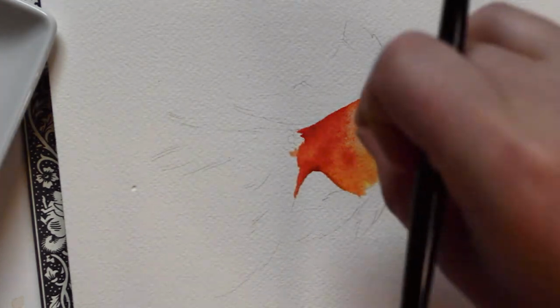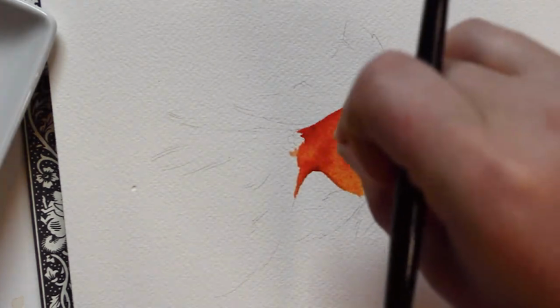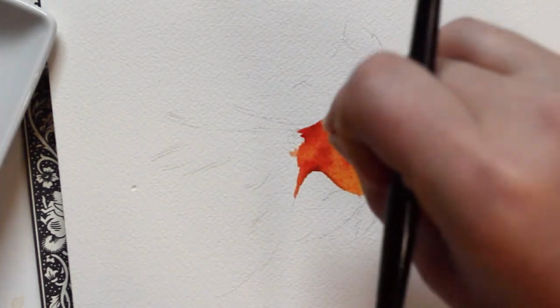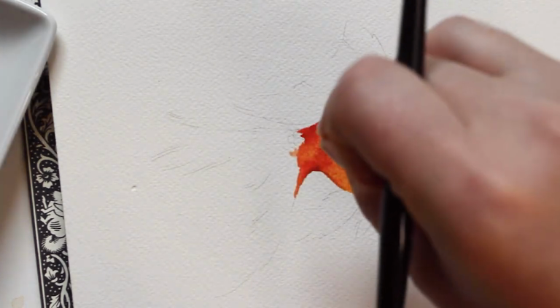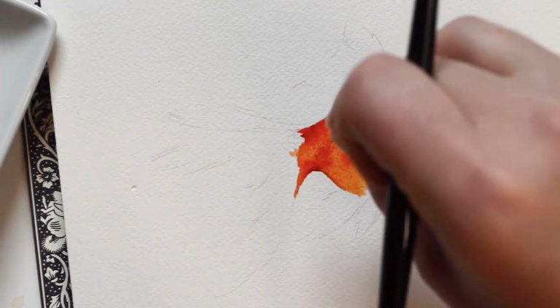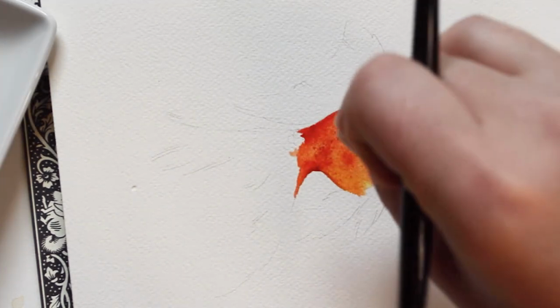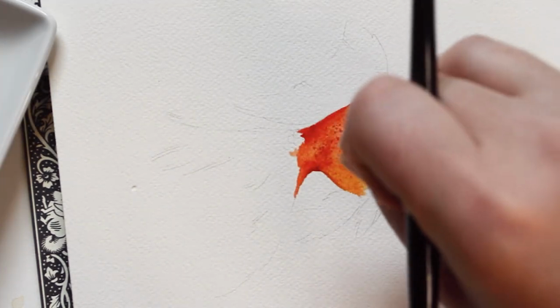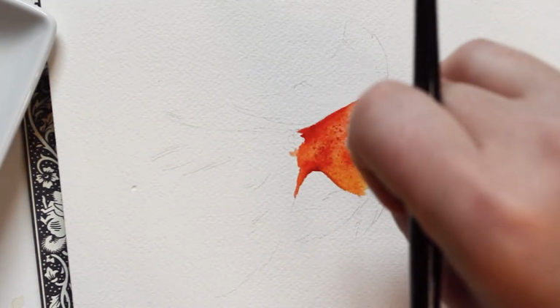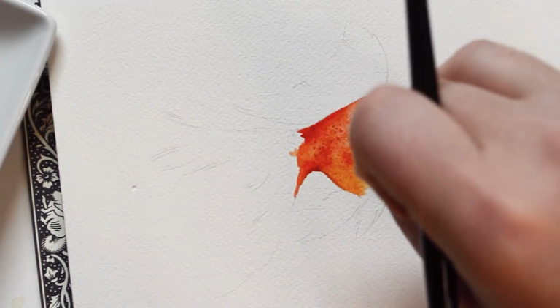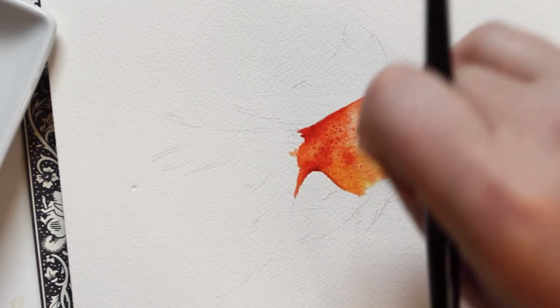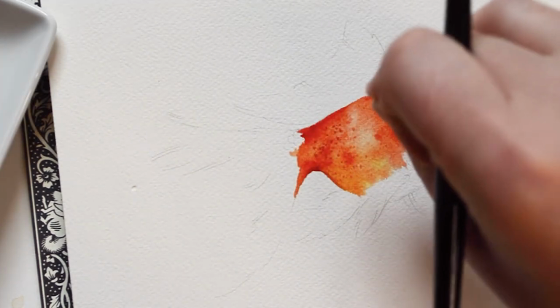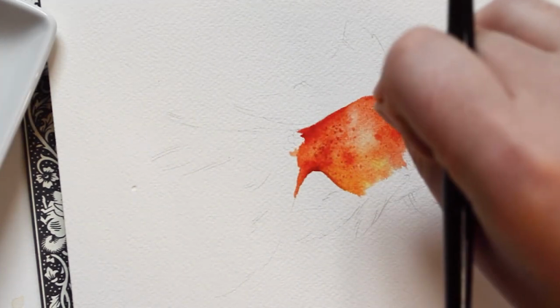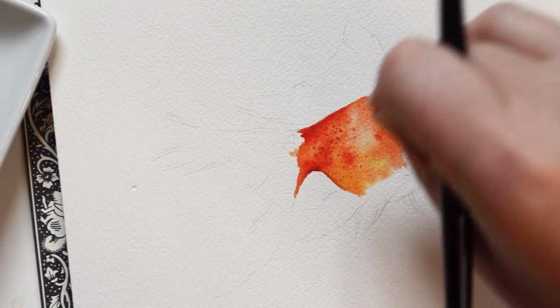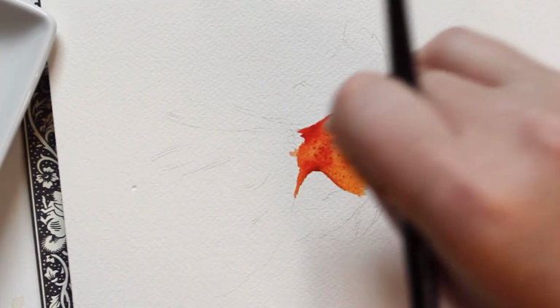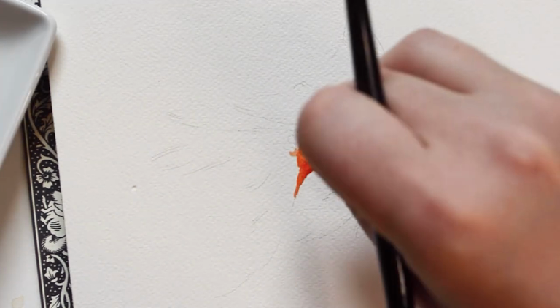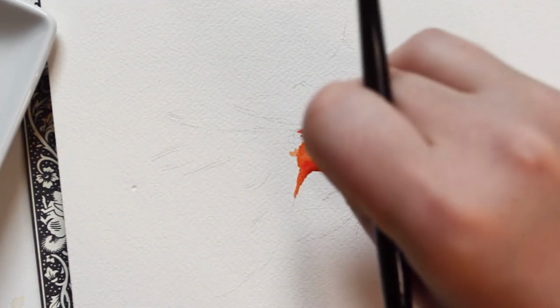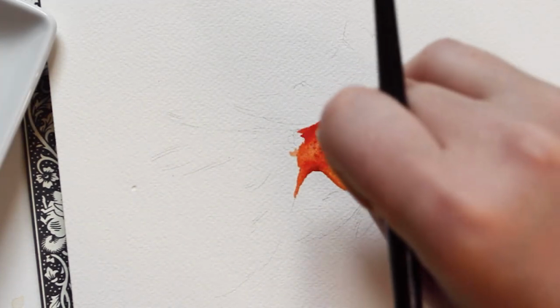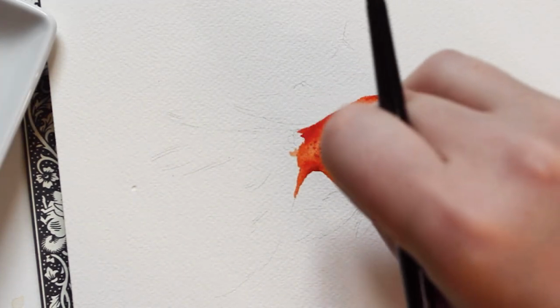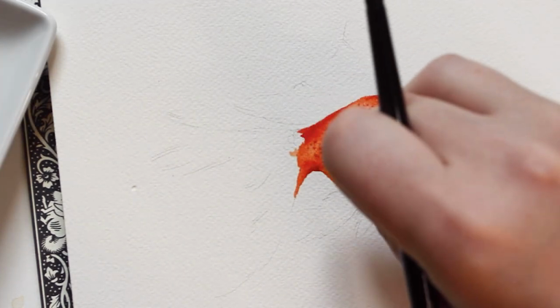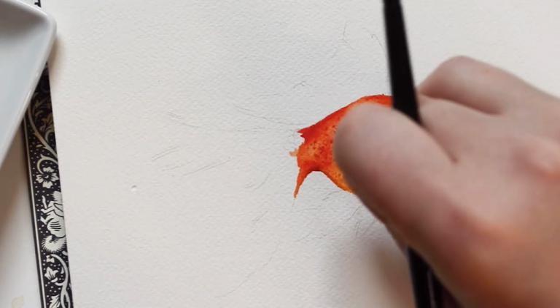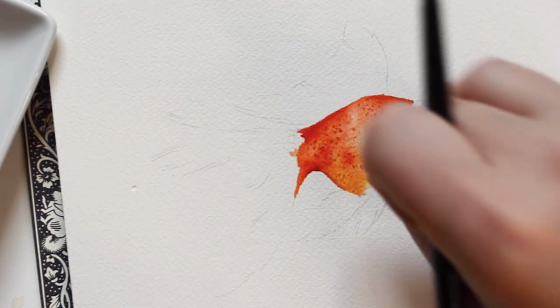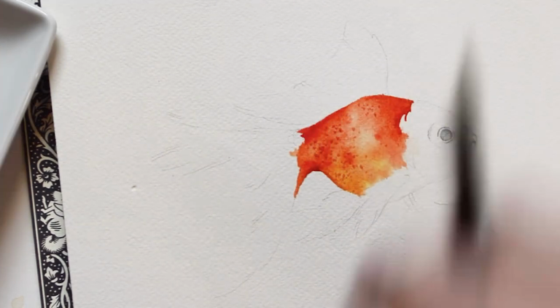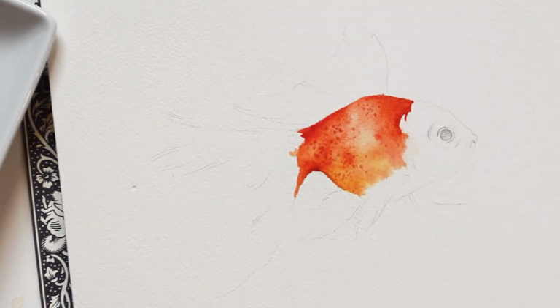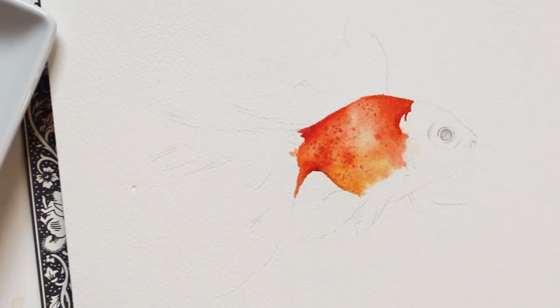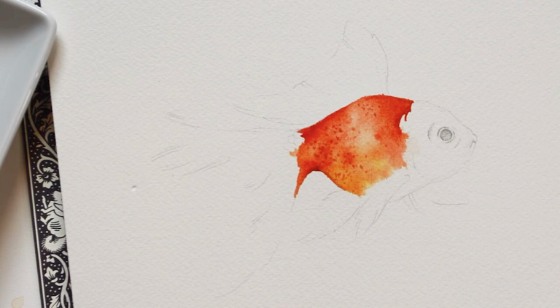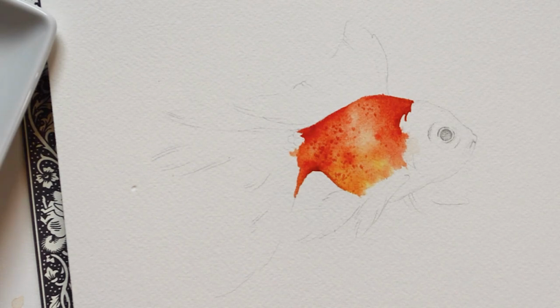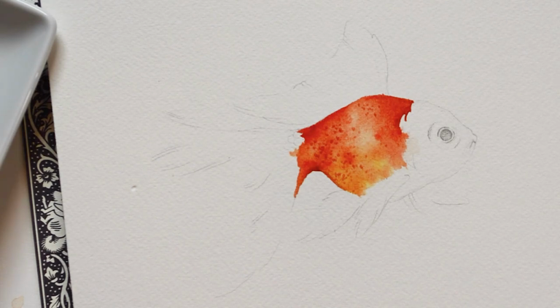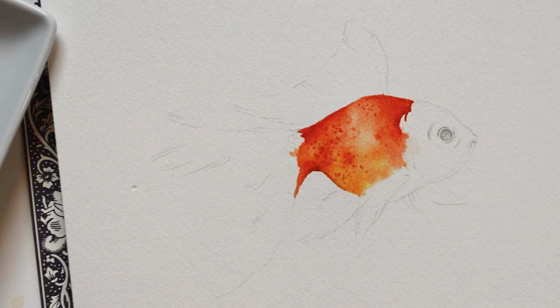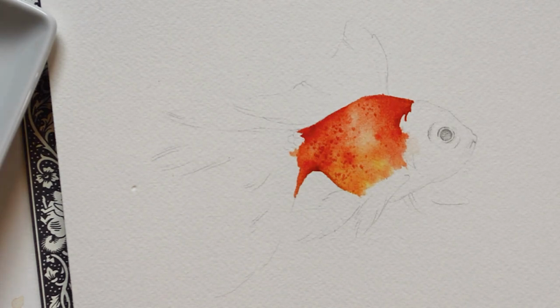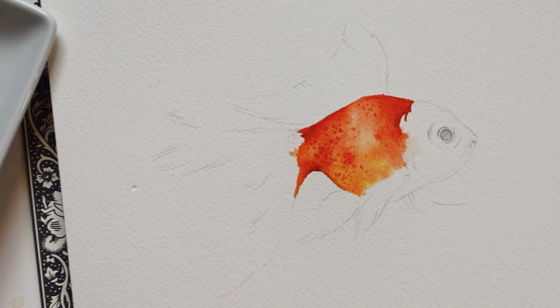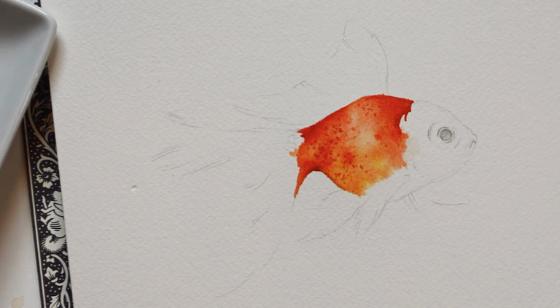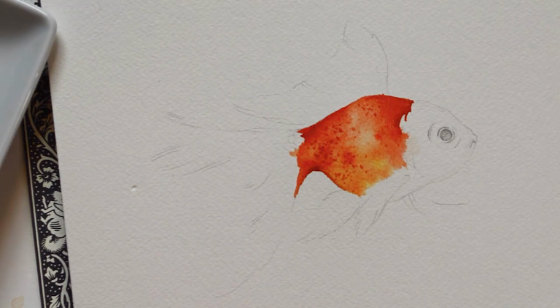Here I'm sprinkling some table salt onto the paint while it's still wet and then allow it to dry.